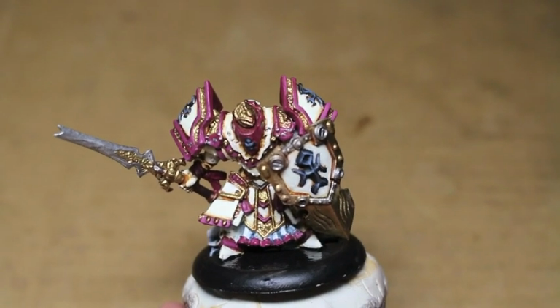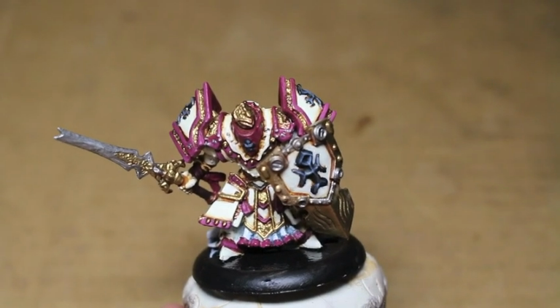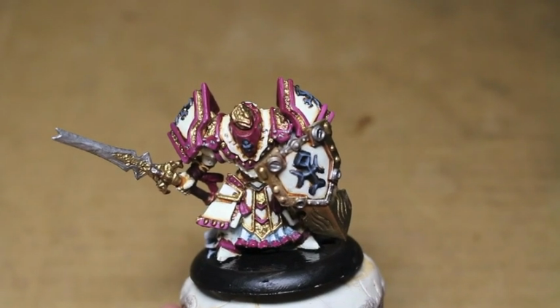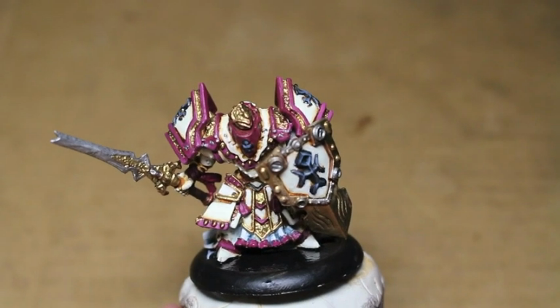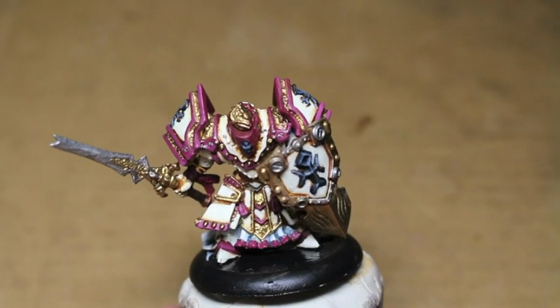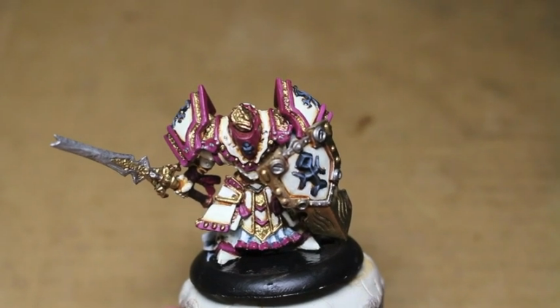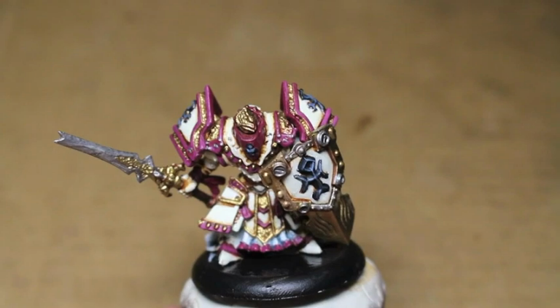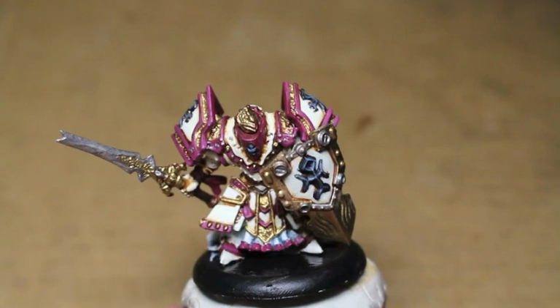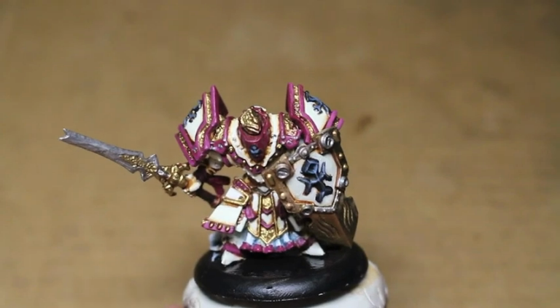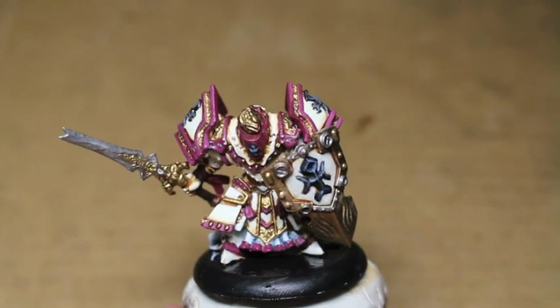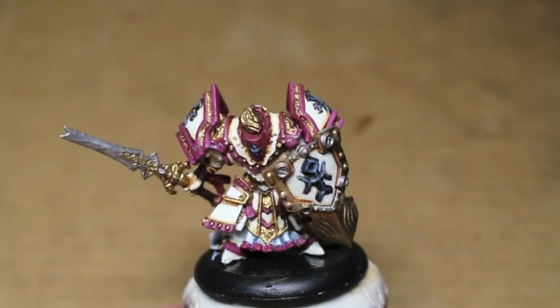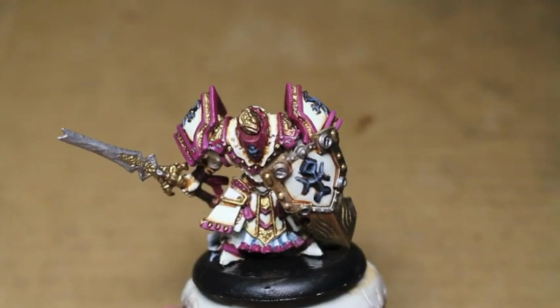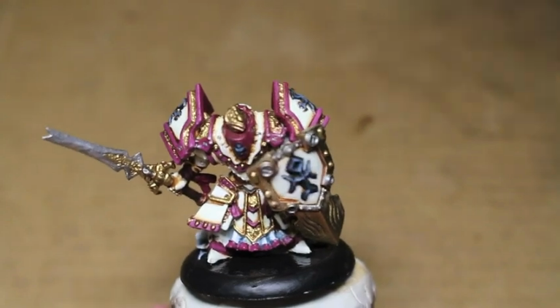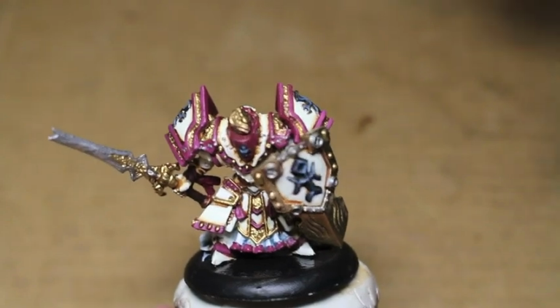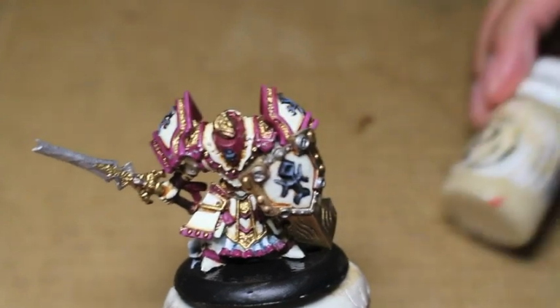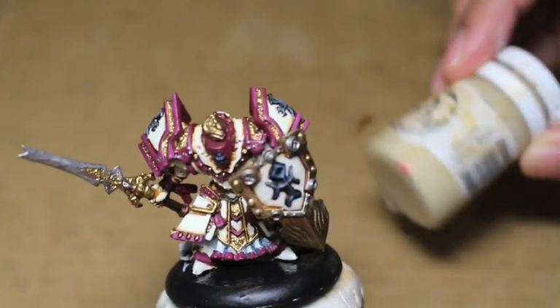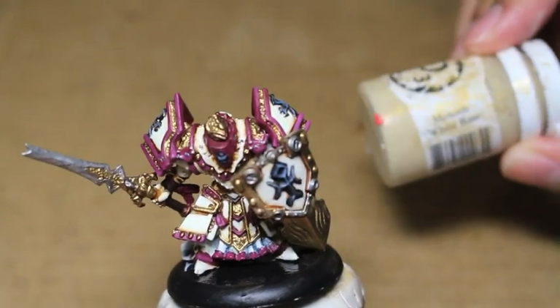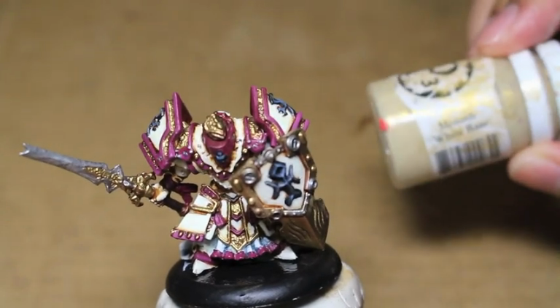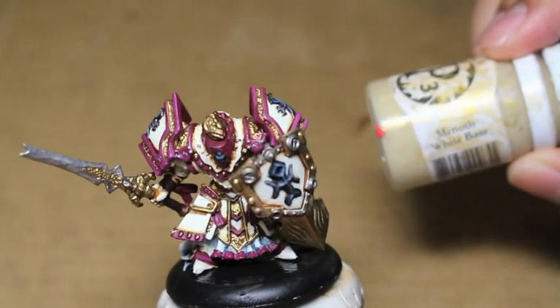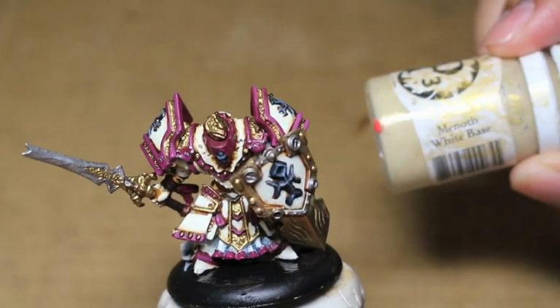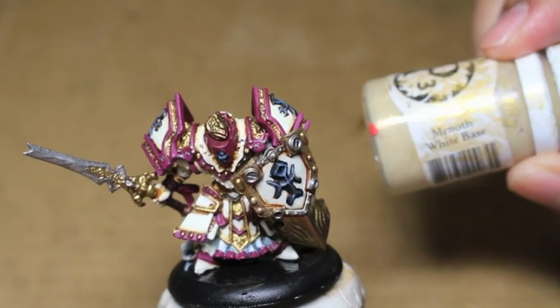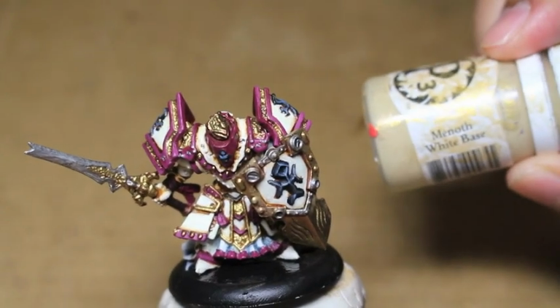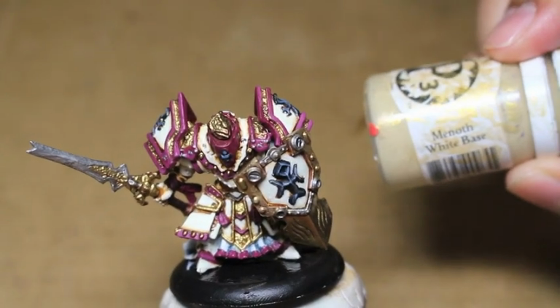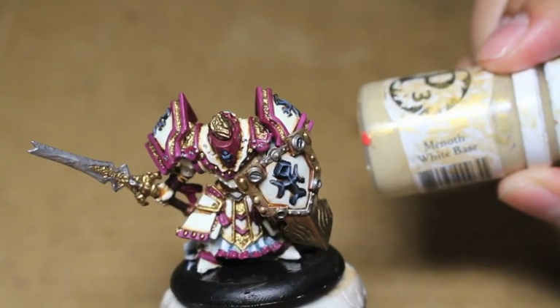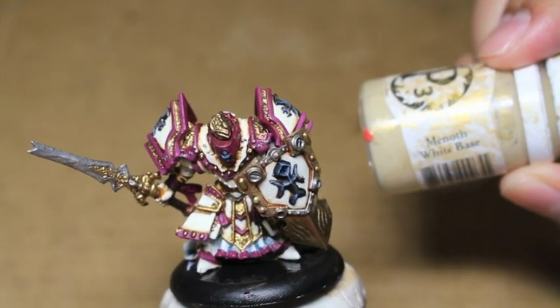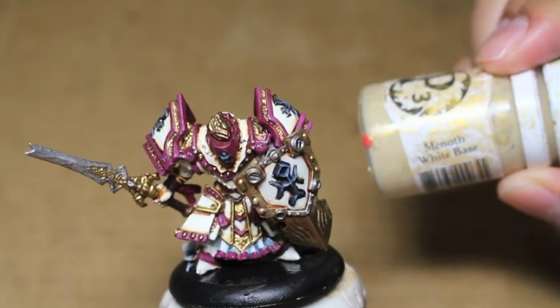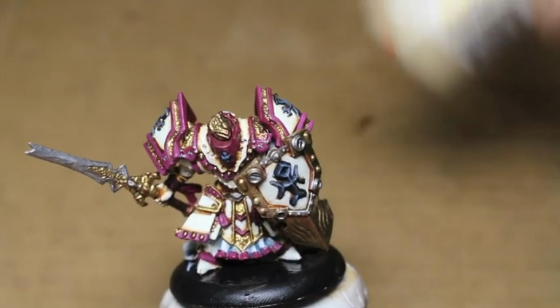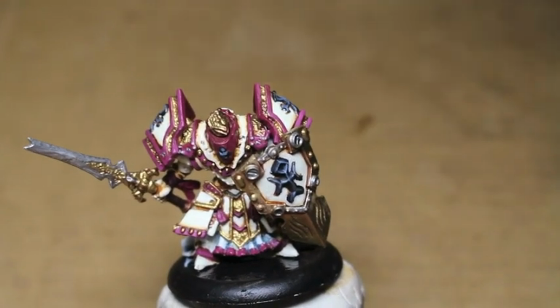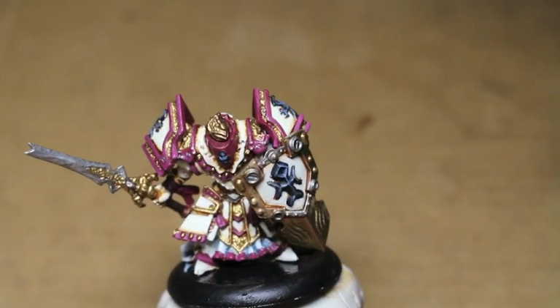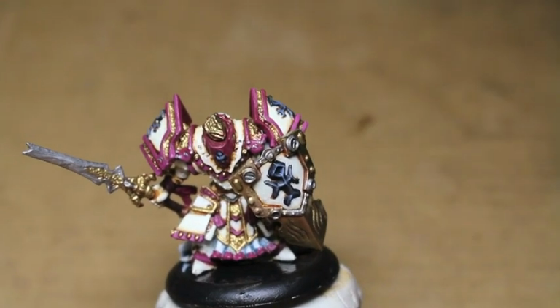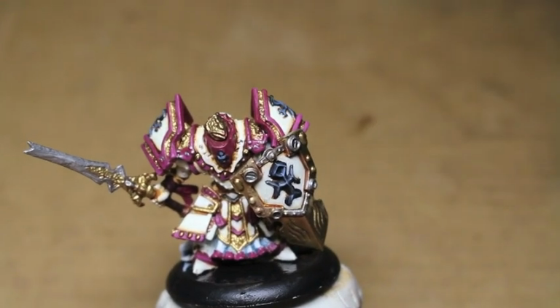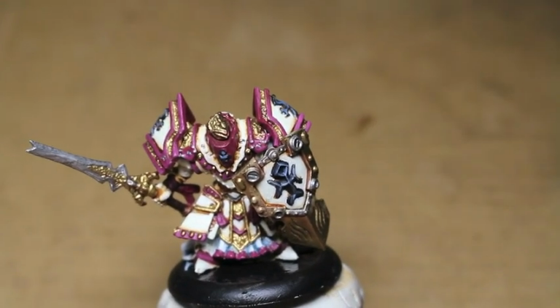What is up? Play as Warboss Teofanismug. Welcome to my final video on how to paint a Menoth Cinerator.